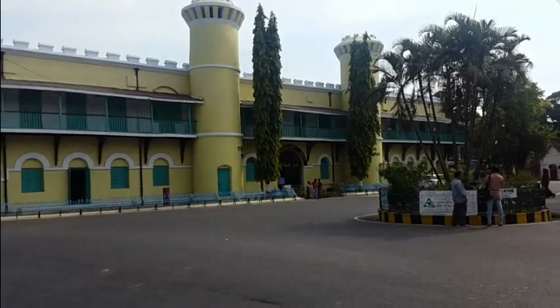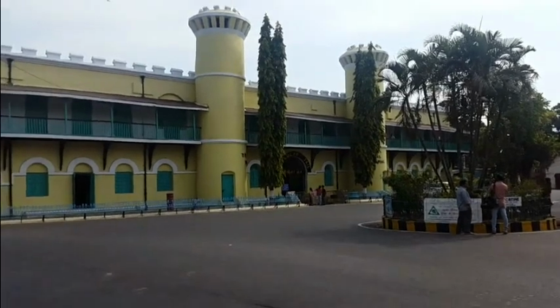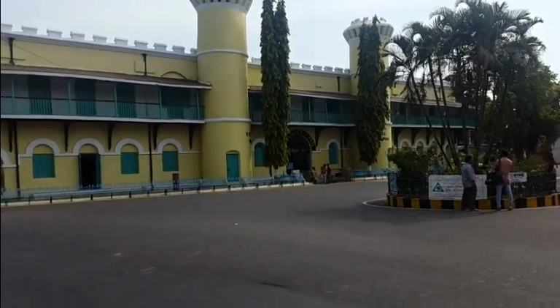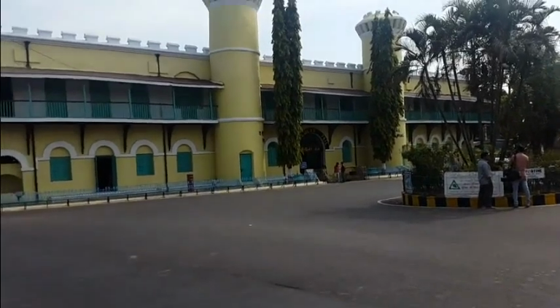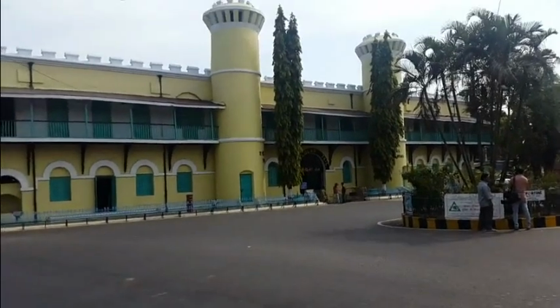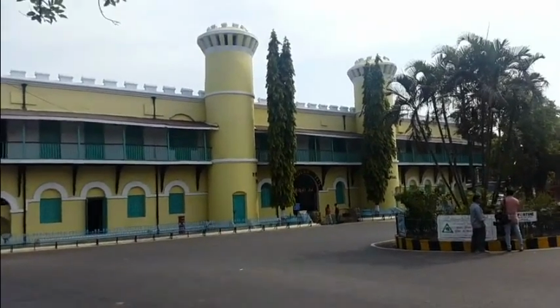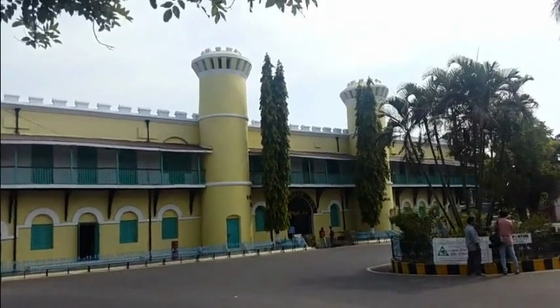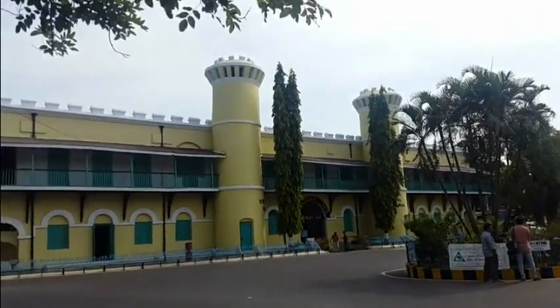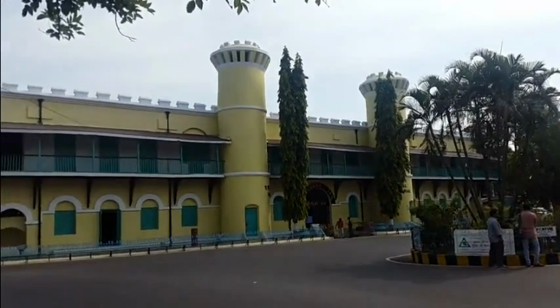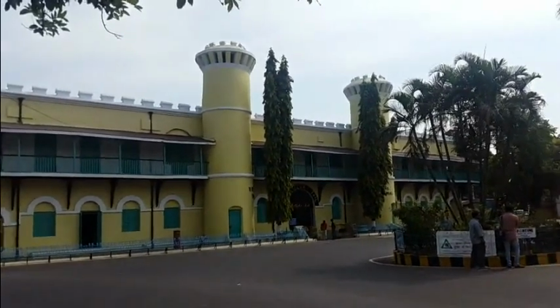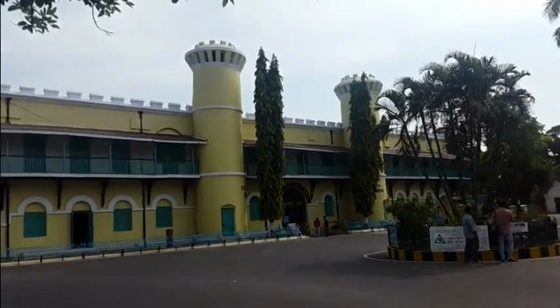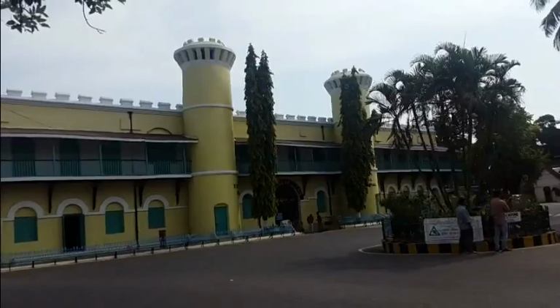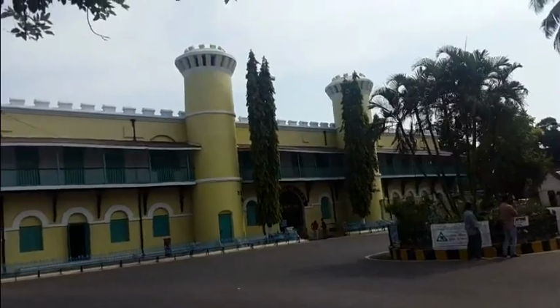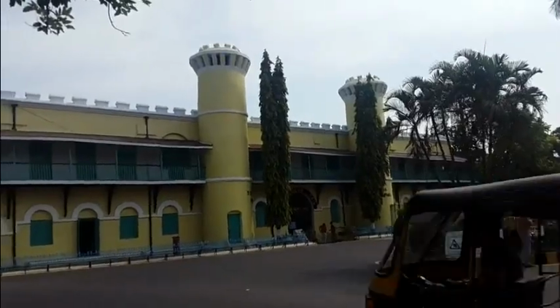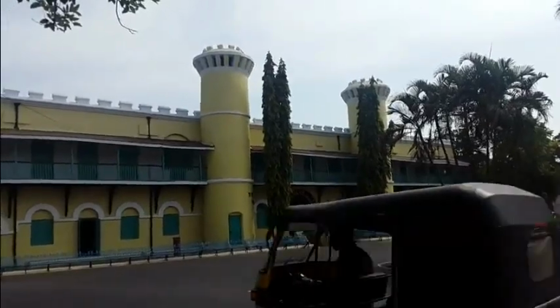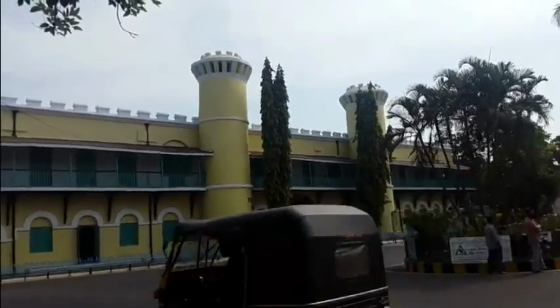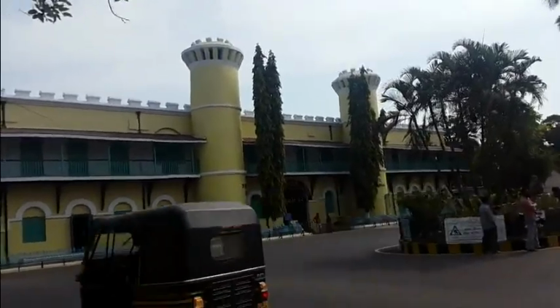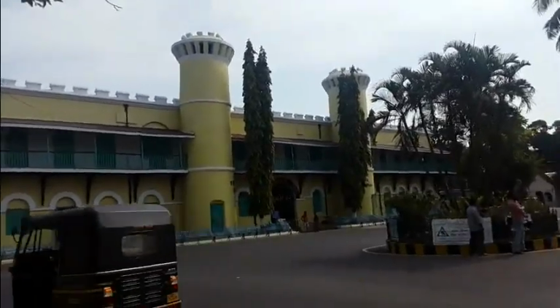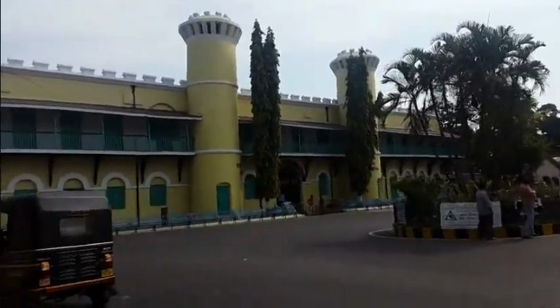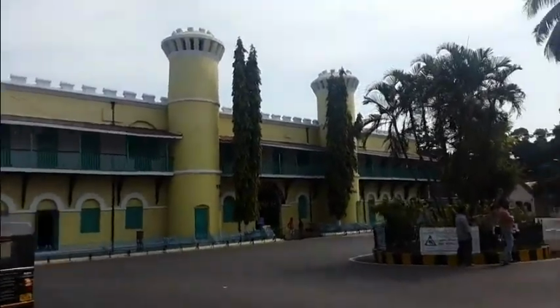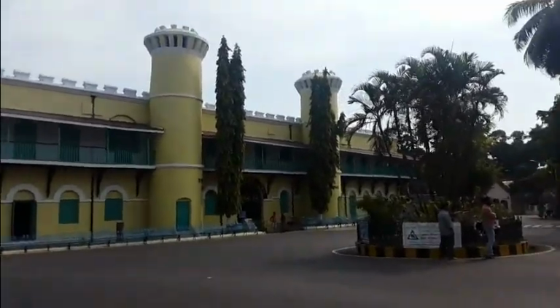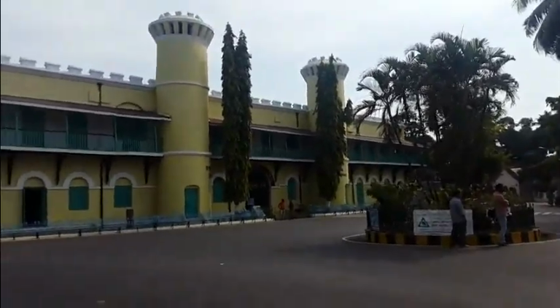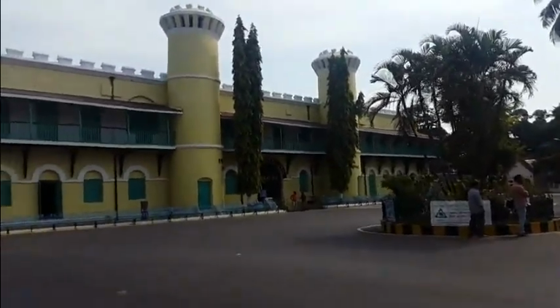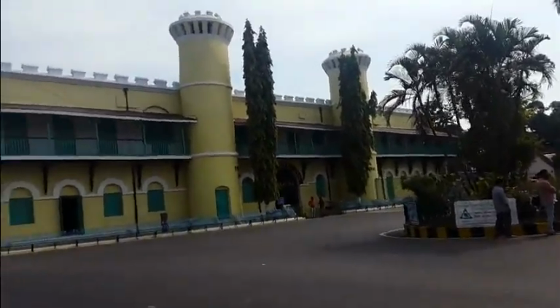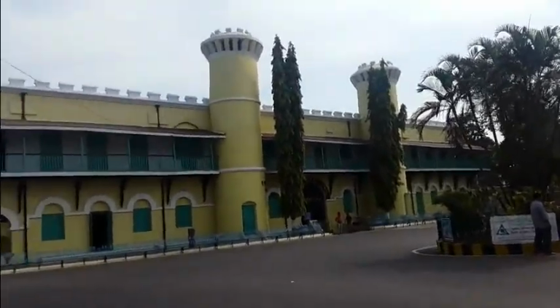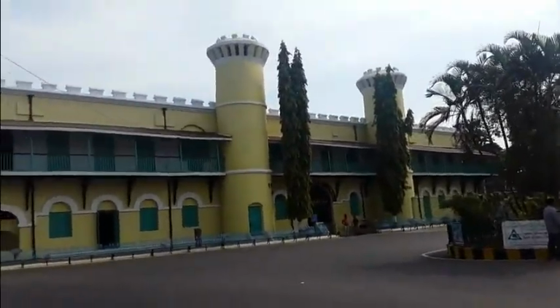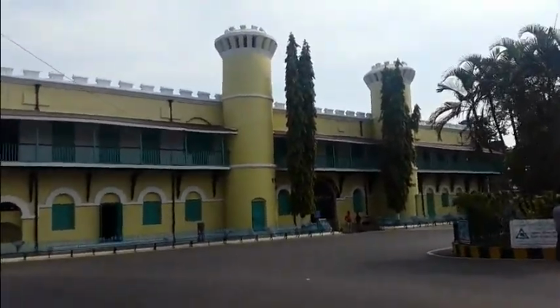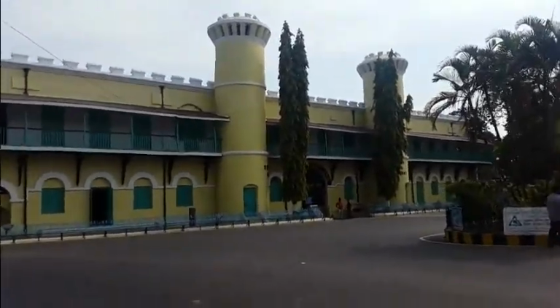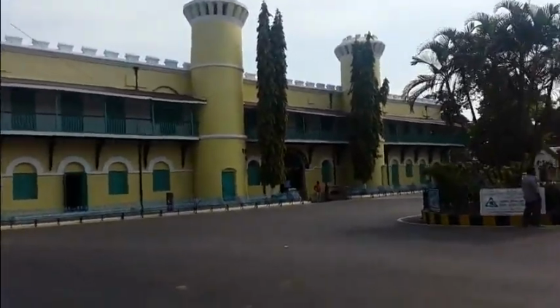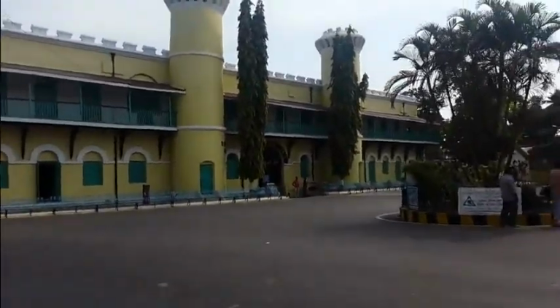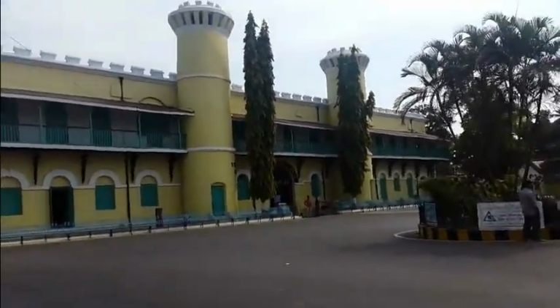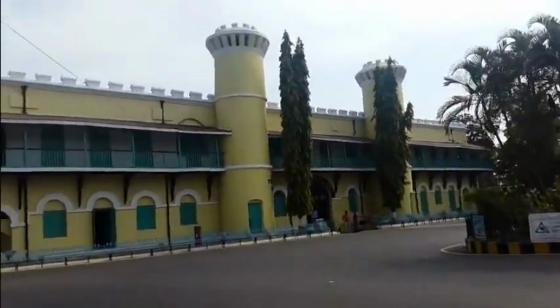Time to kill in Port Blair and I am going to check out the Cellular Jail. Let's buy myself some tickets.